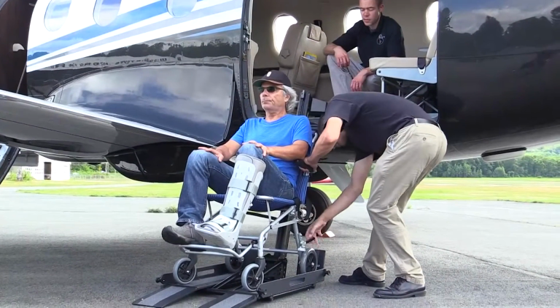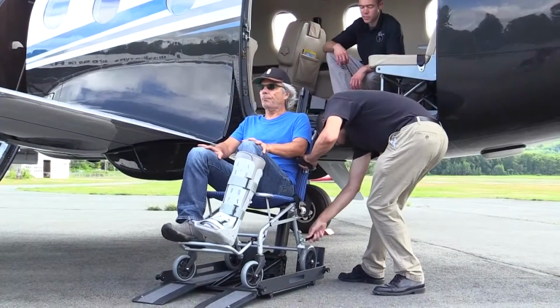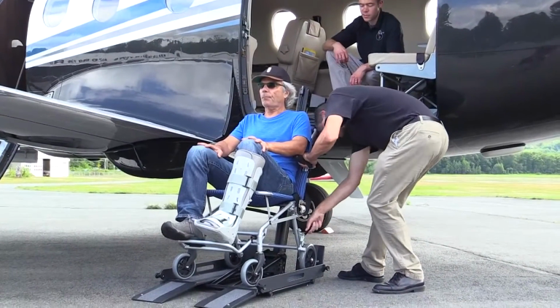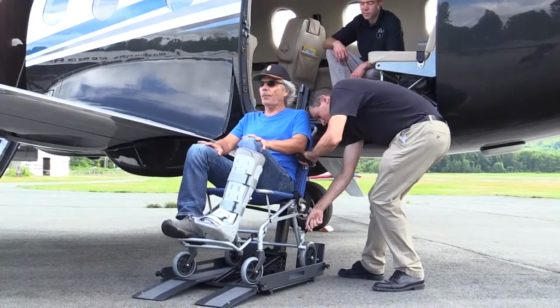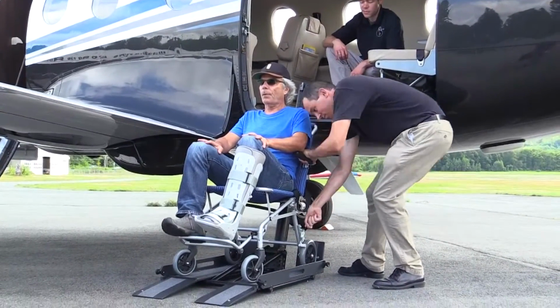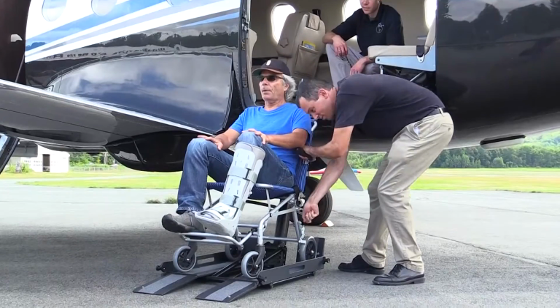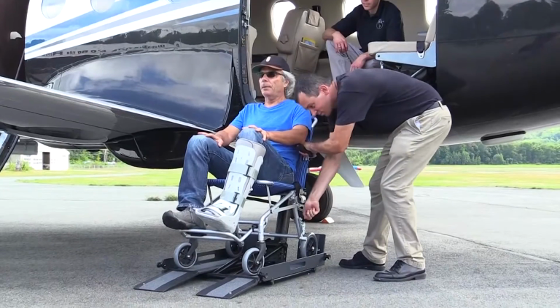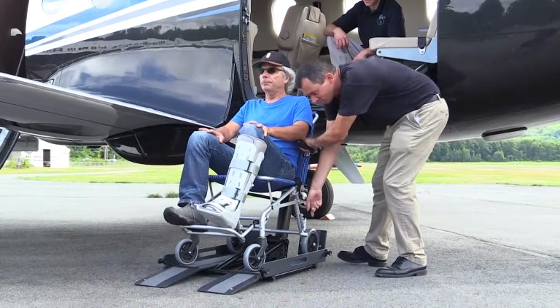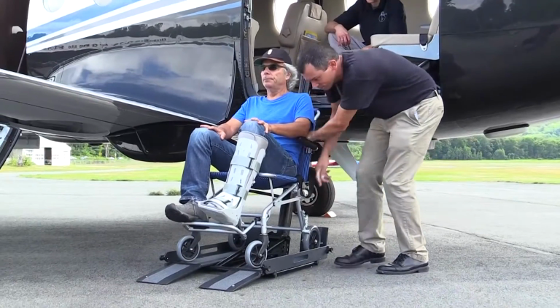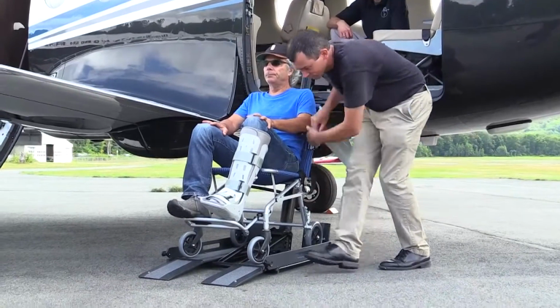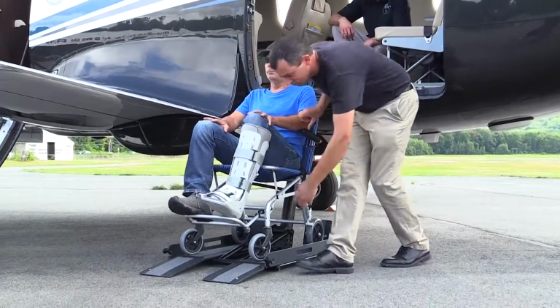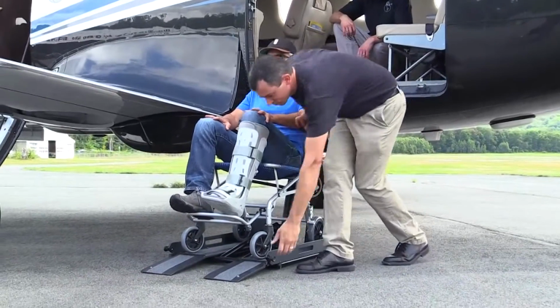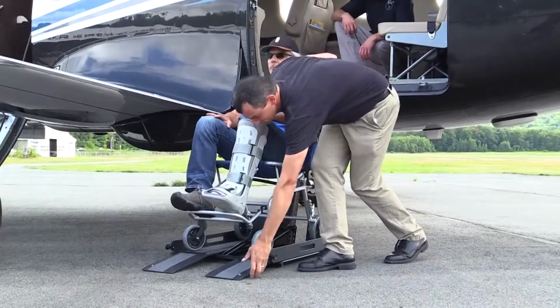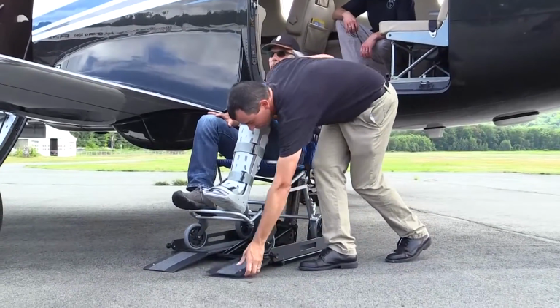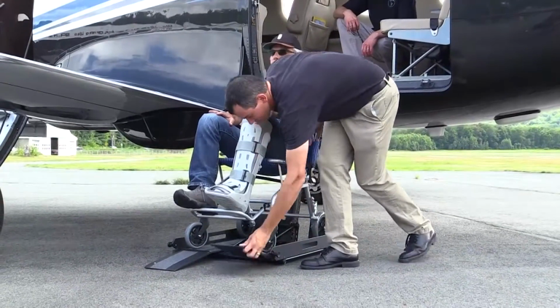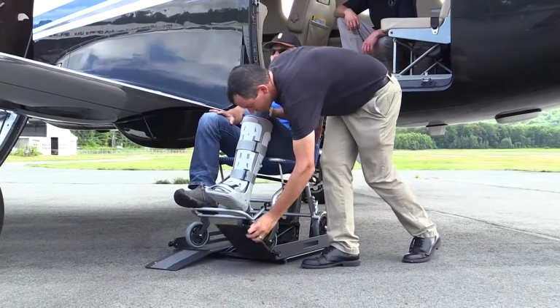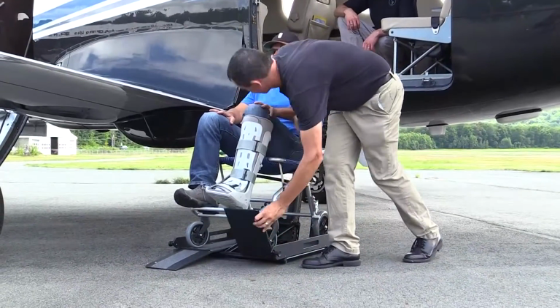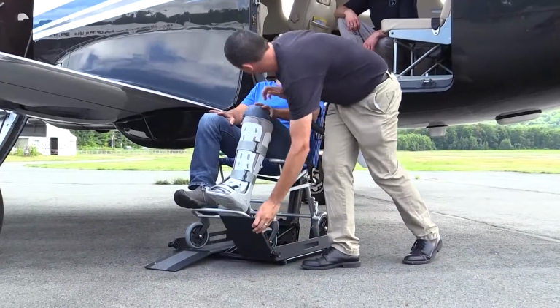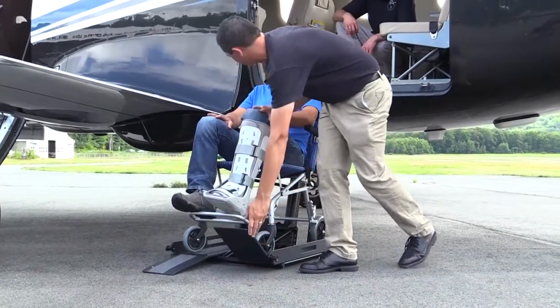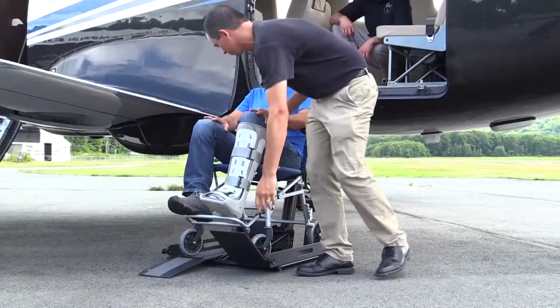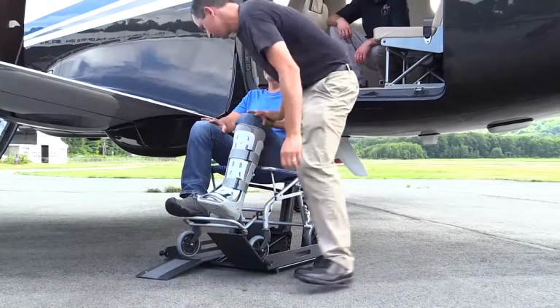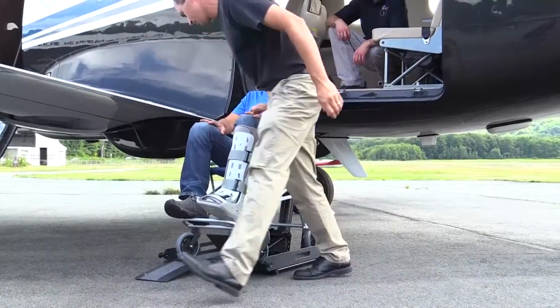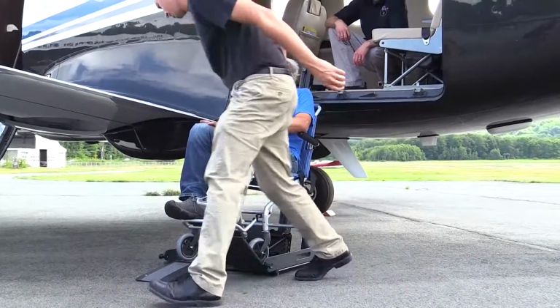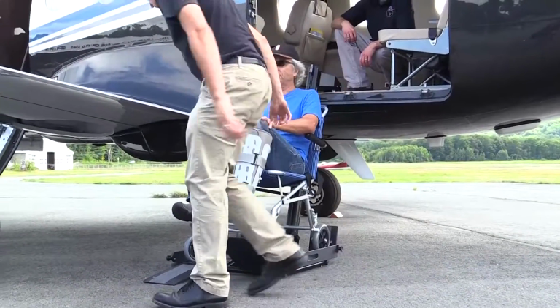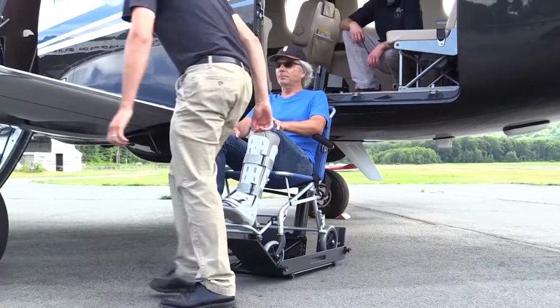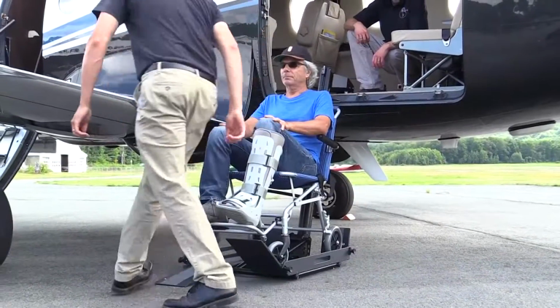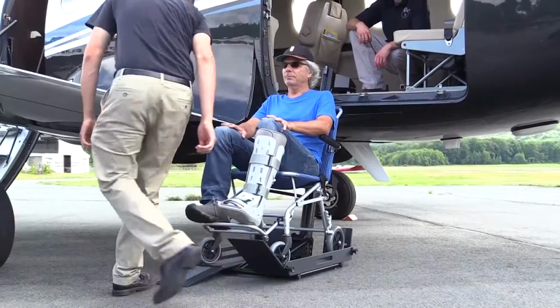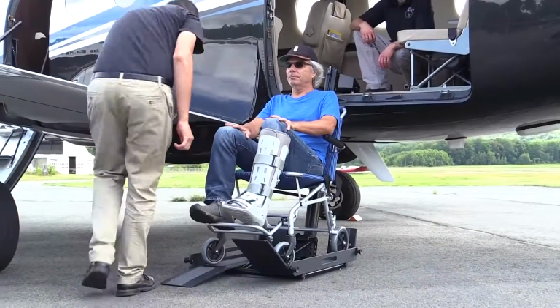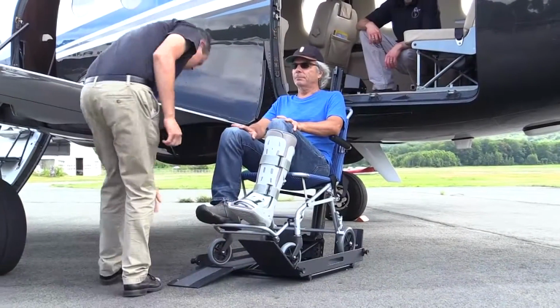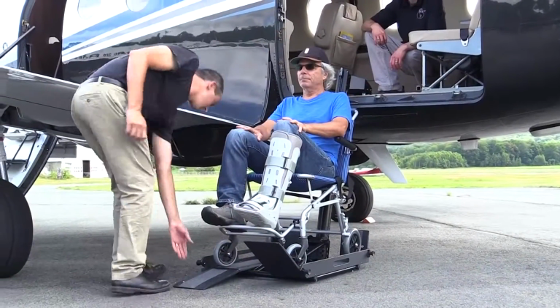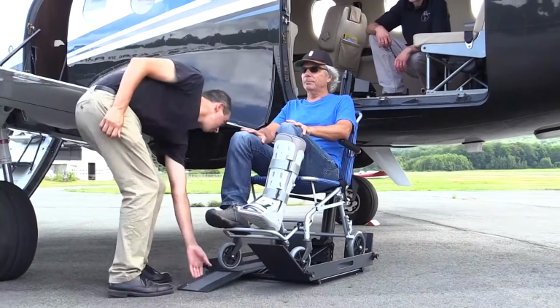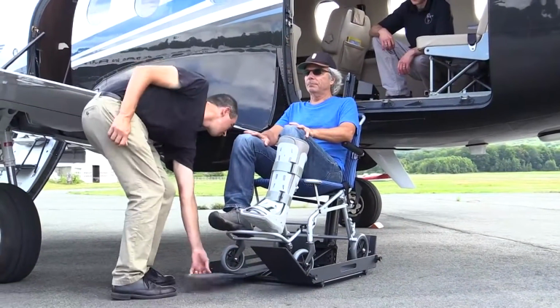Viewers should keep in mind that this is a prototype. A commercial model would be visually and mechanically refined.